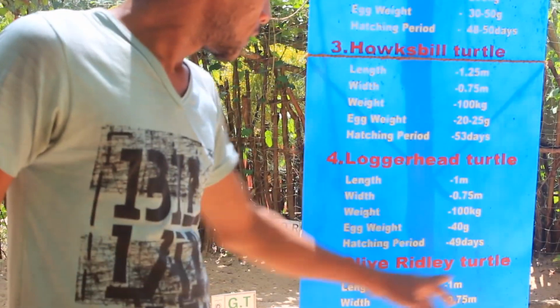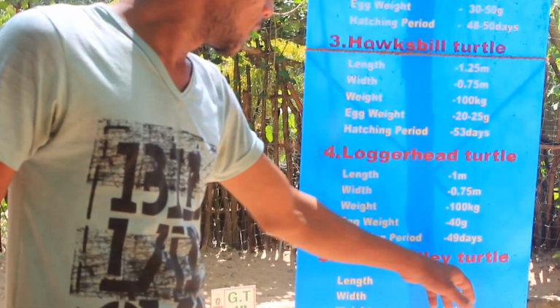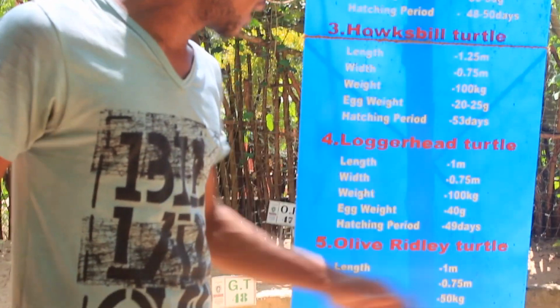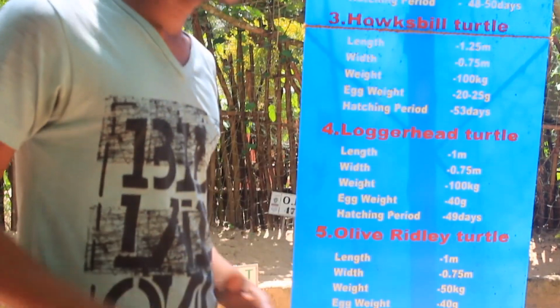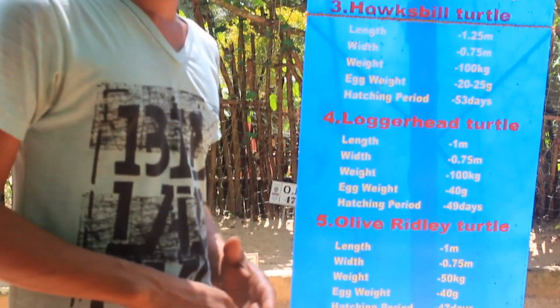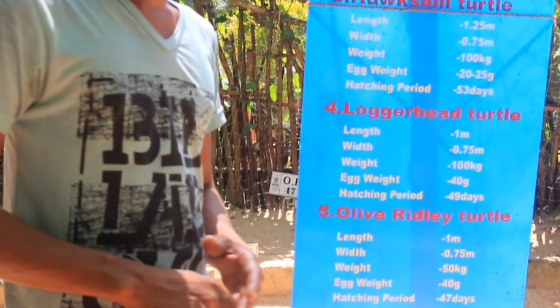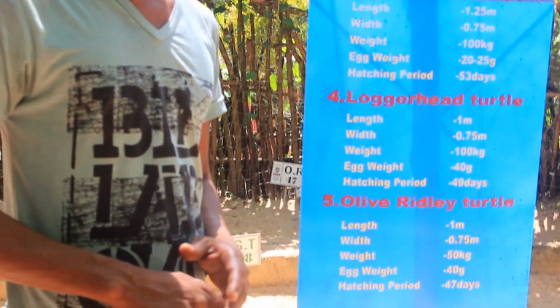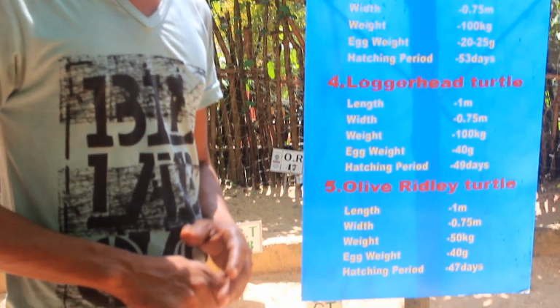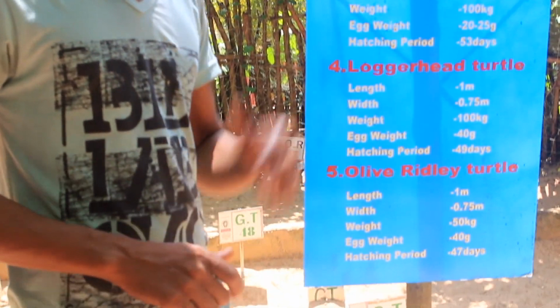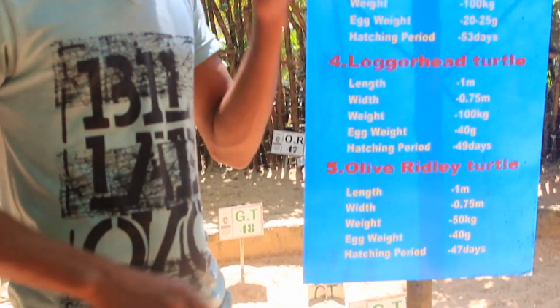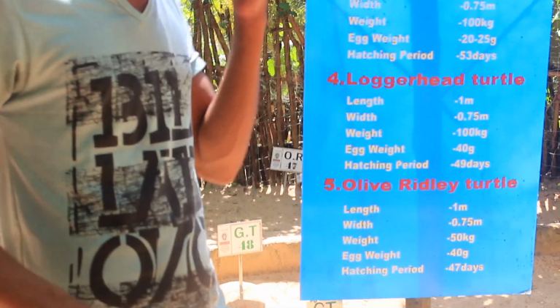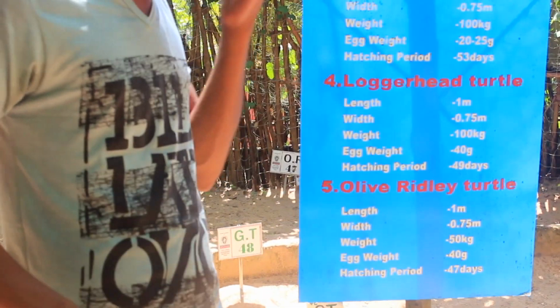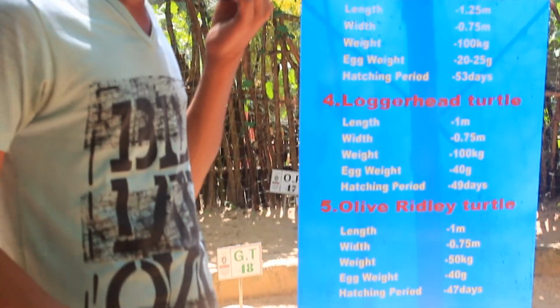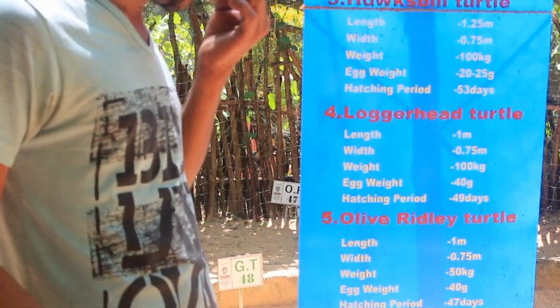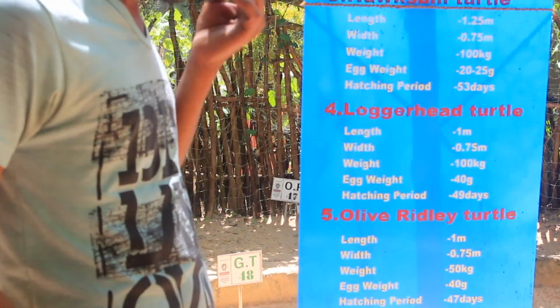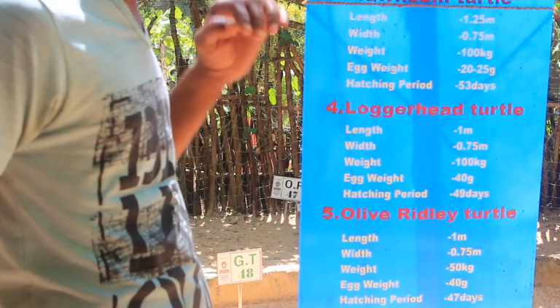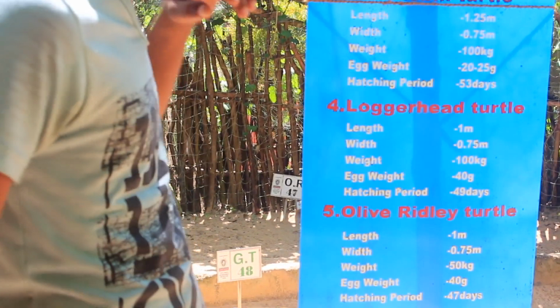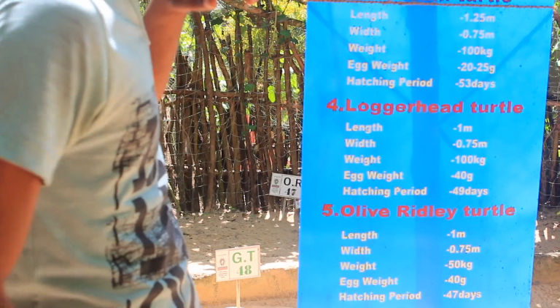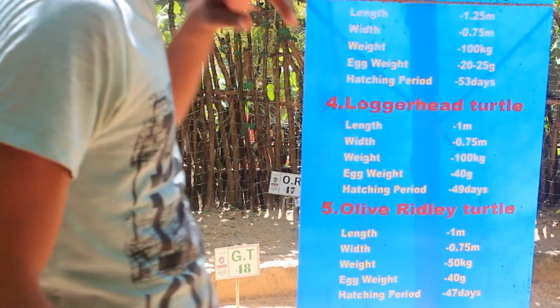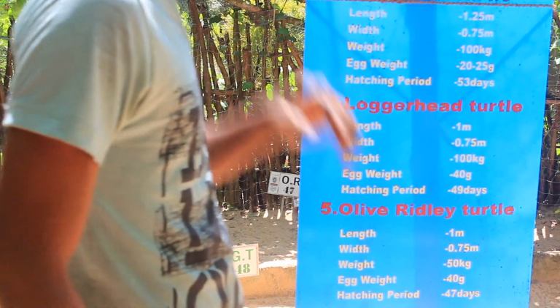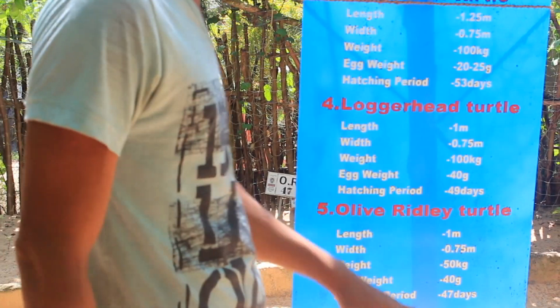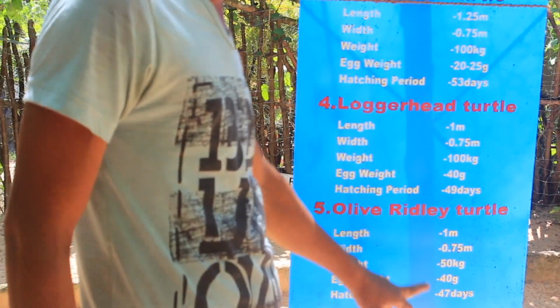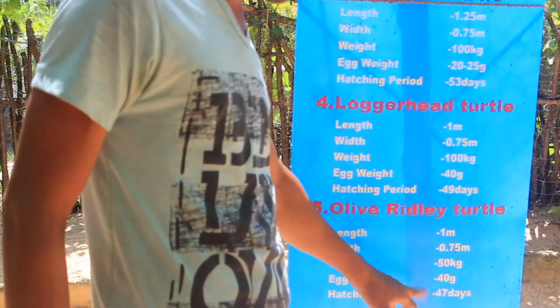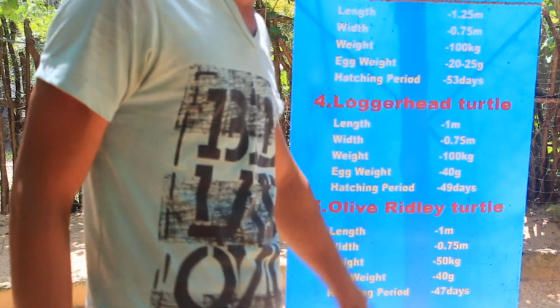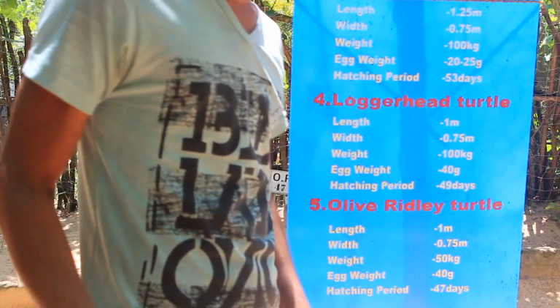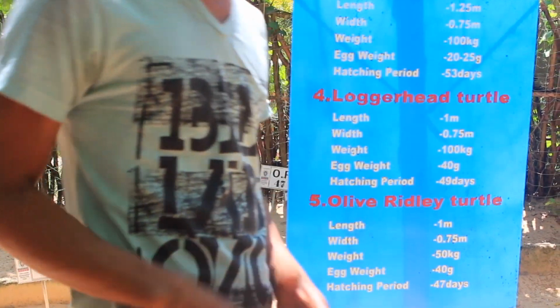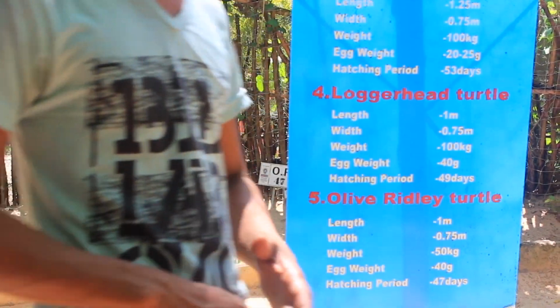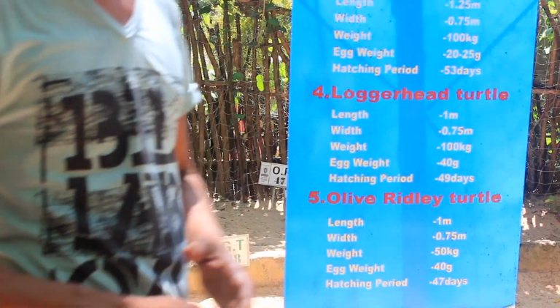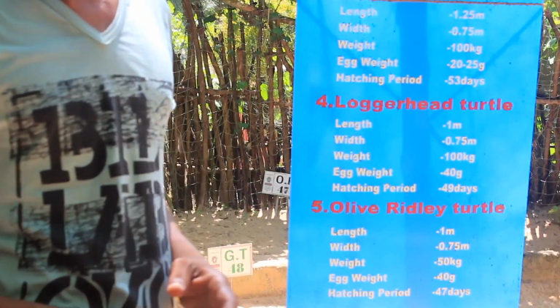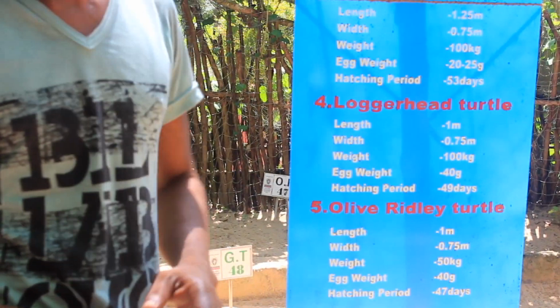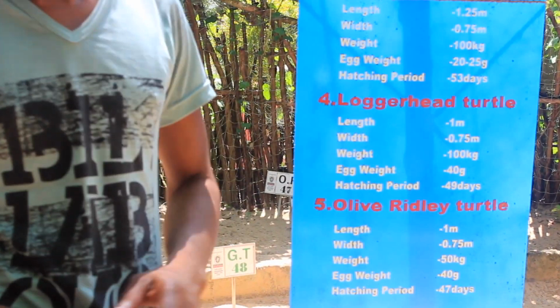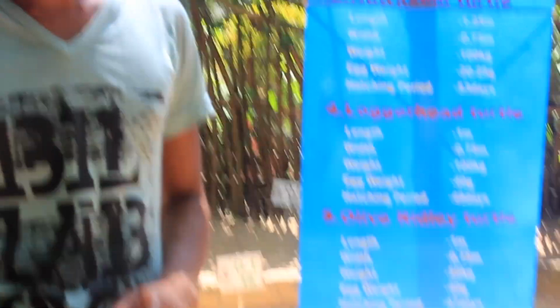Sri Lanka's smallest kind of turtle is the olive ridley. The mama is one meter, 50 kilos. After 47 days, babies hatch.